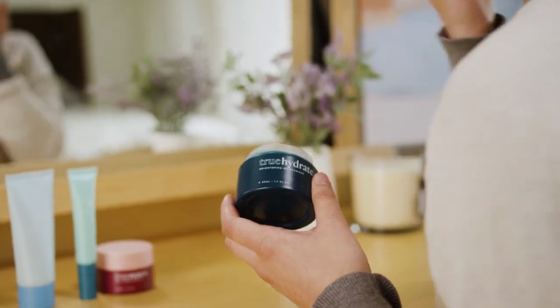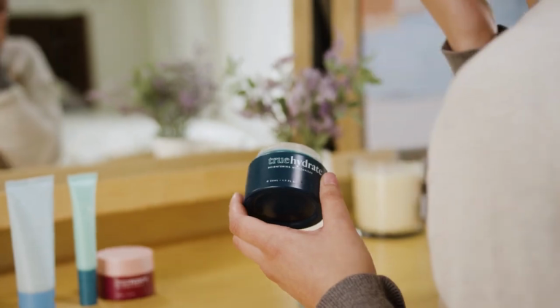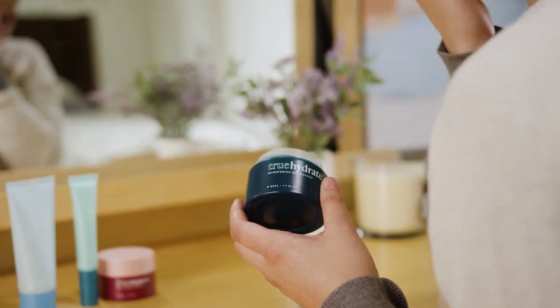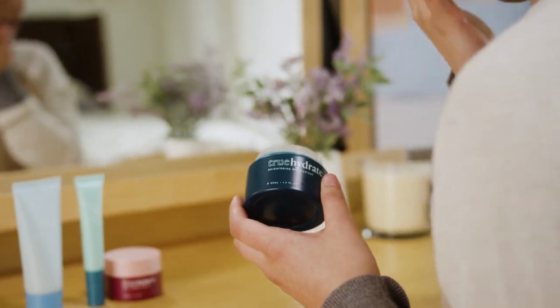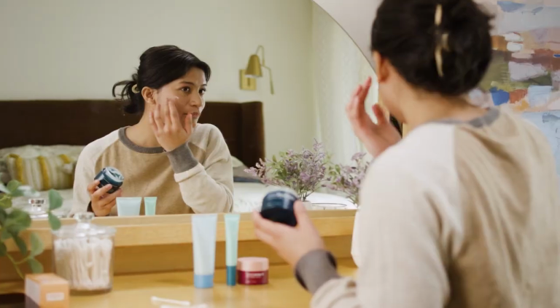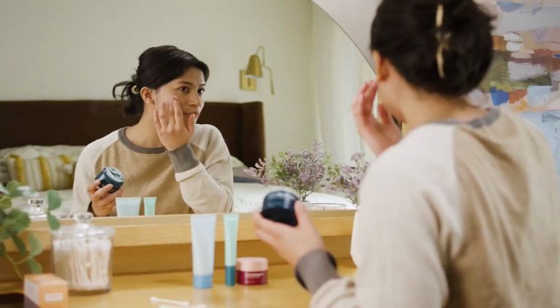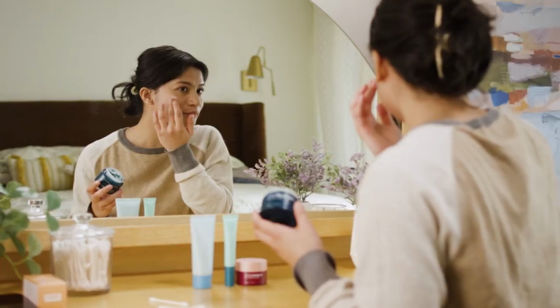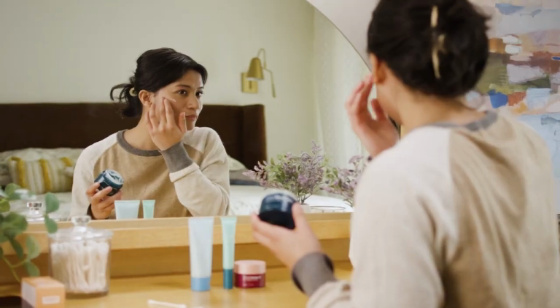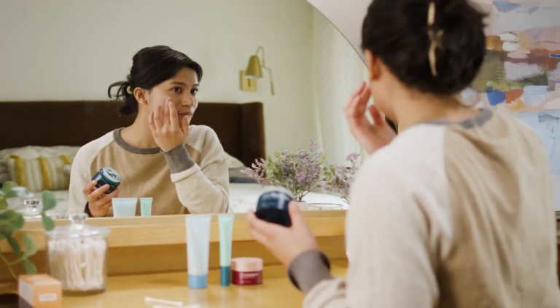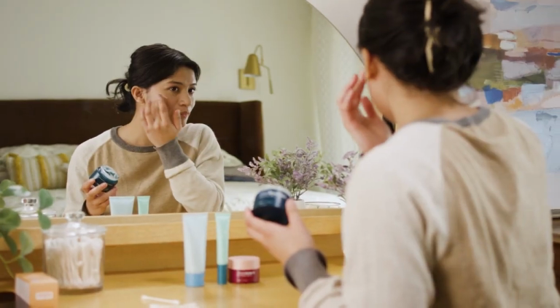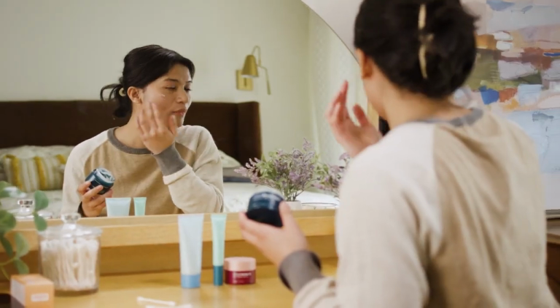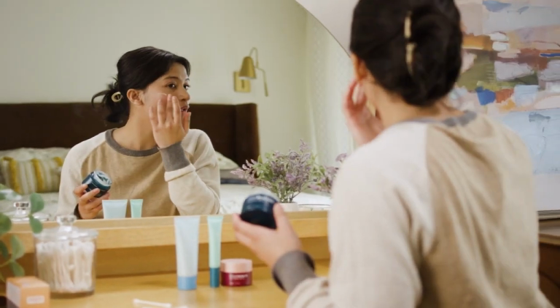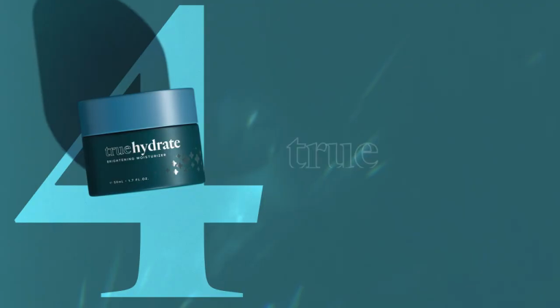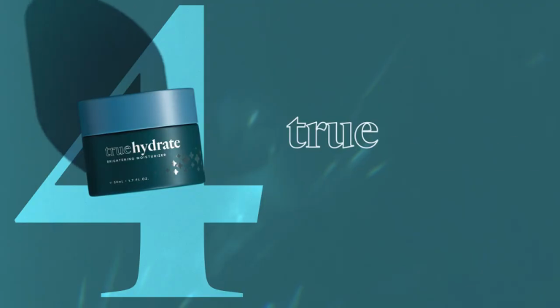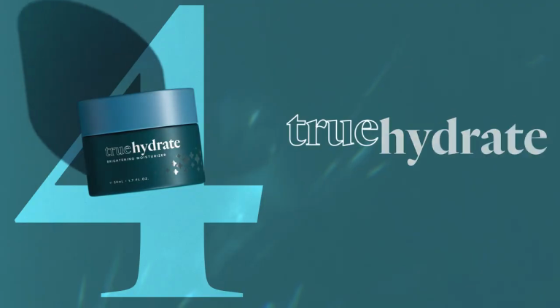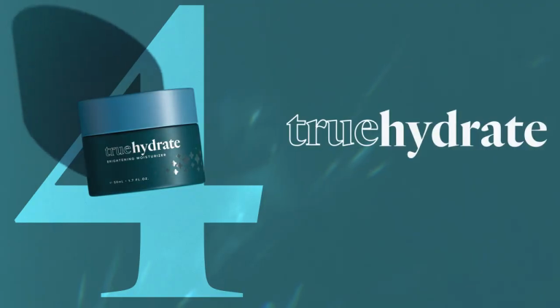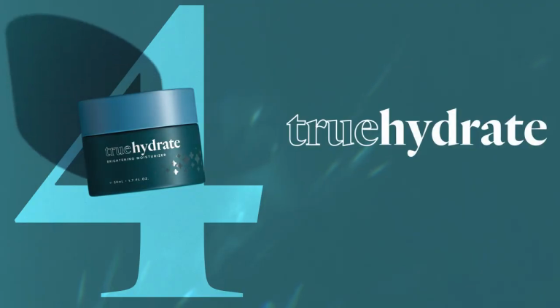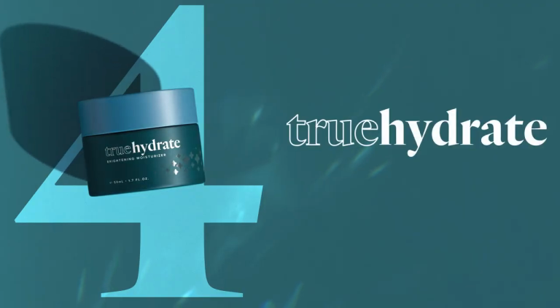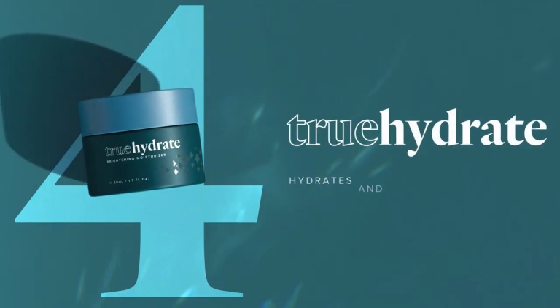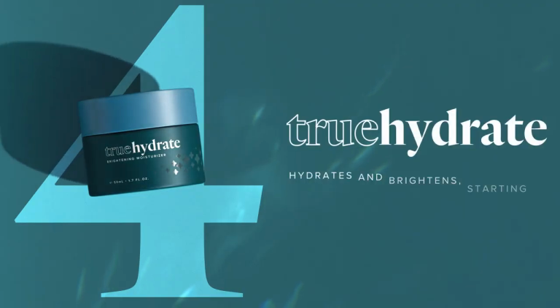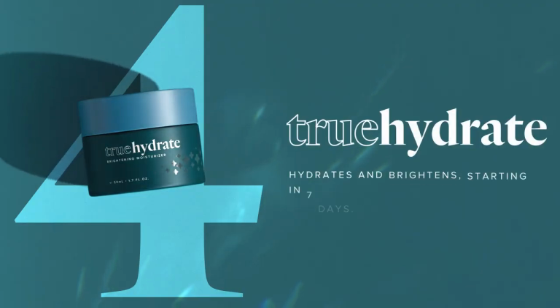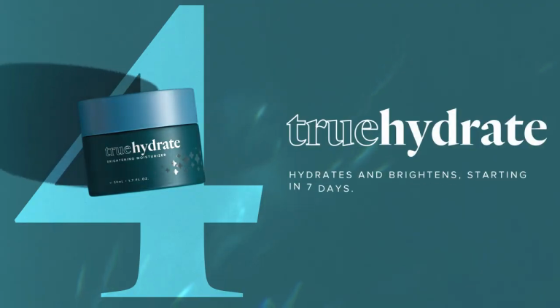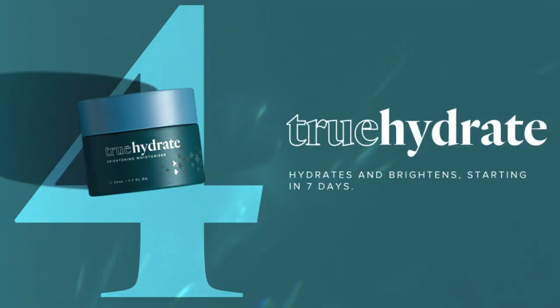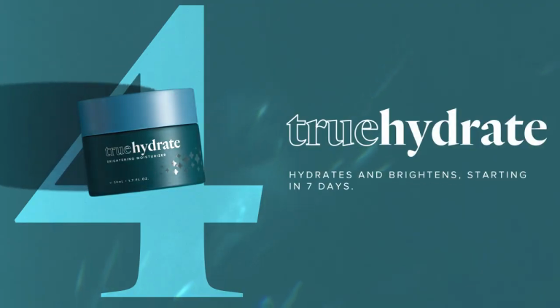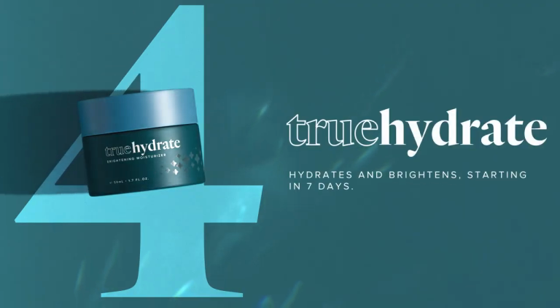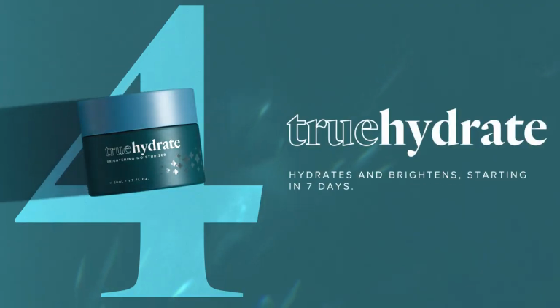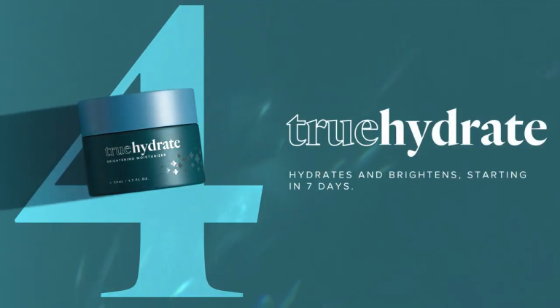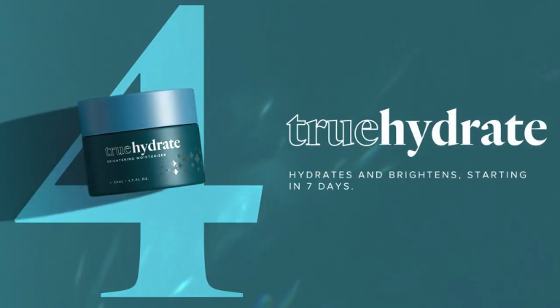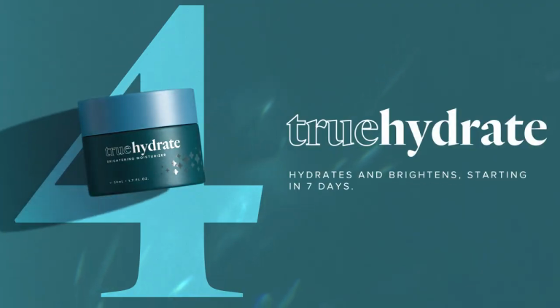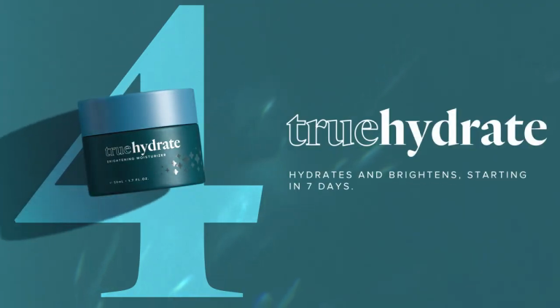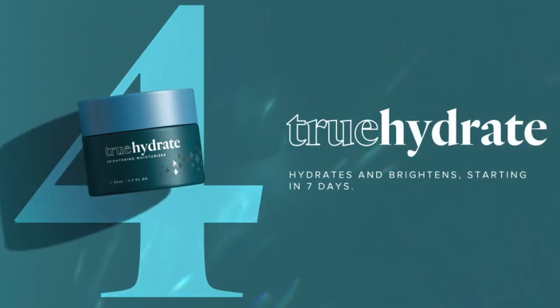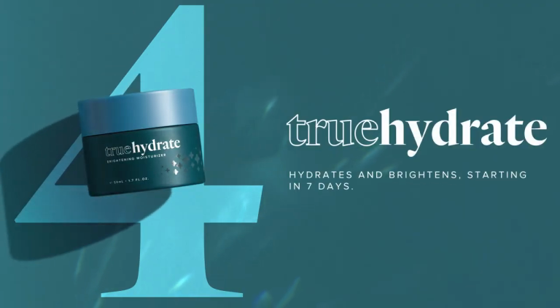TrueHydrate provides rapid hydration as it activates brighter-looking skin, starting in just seven days.